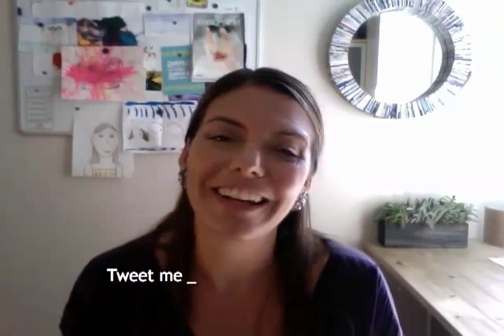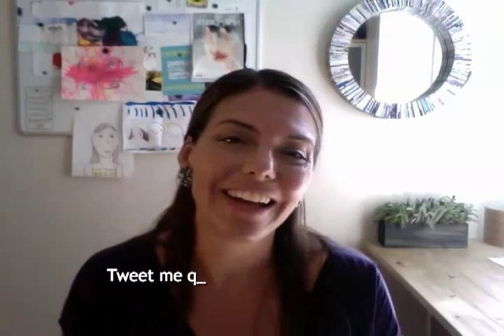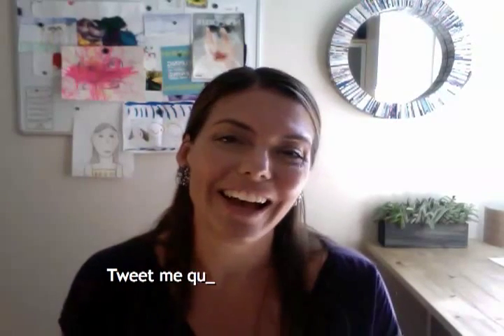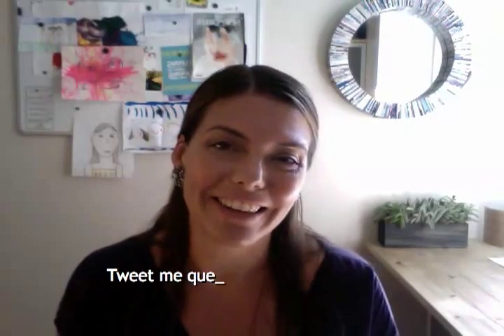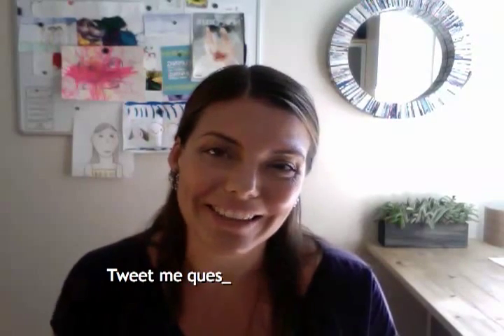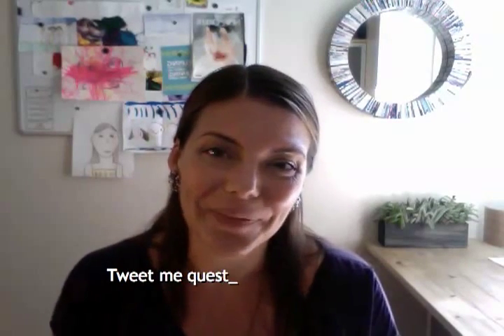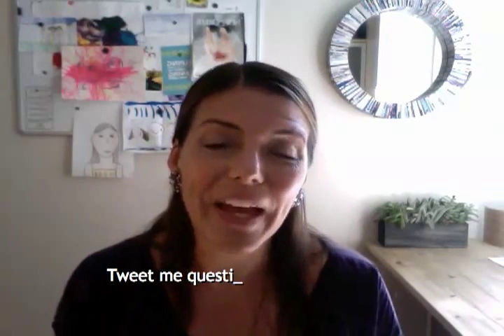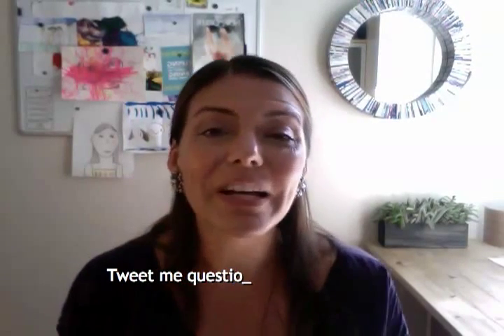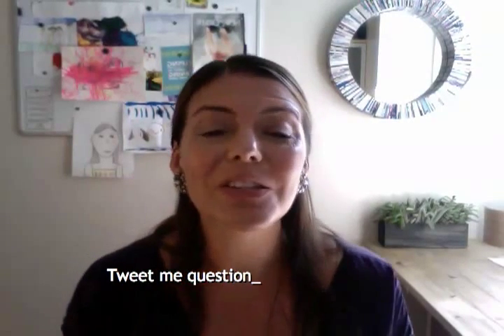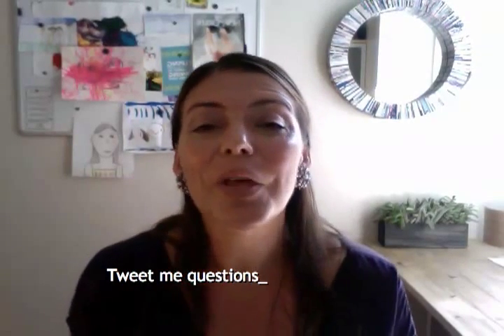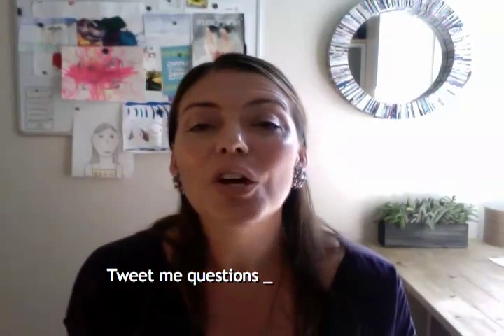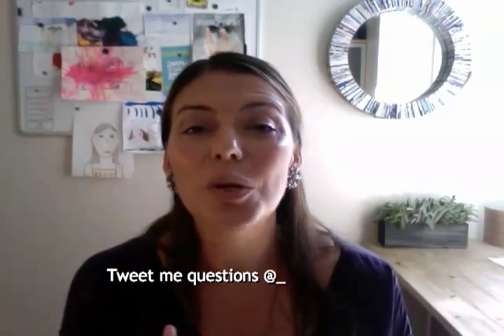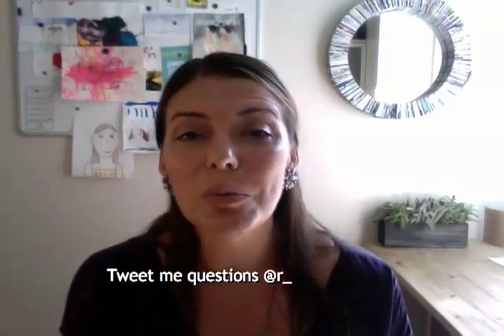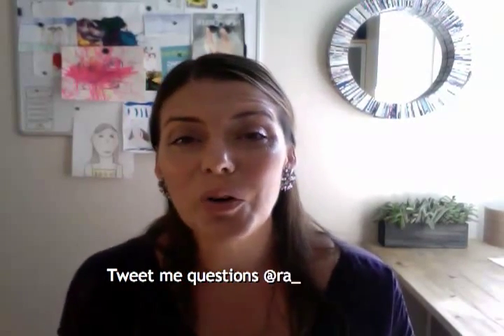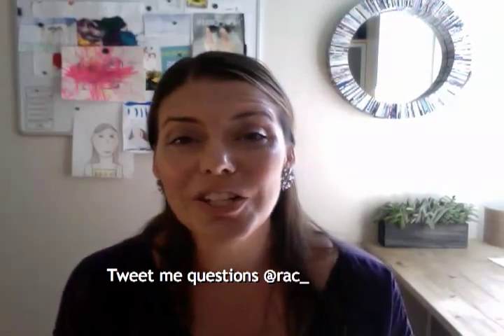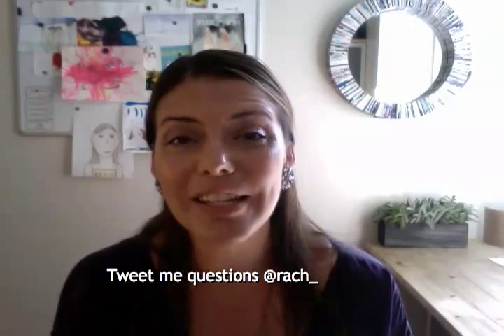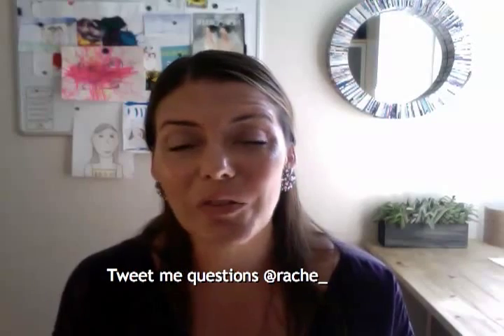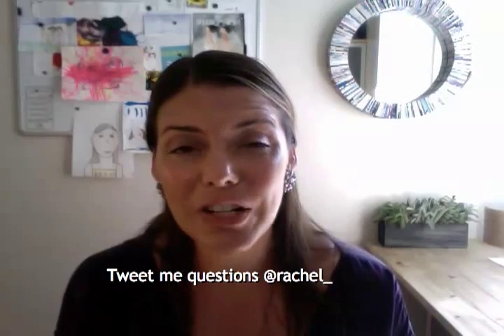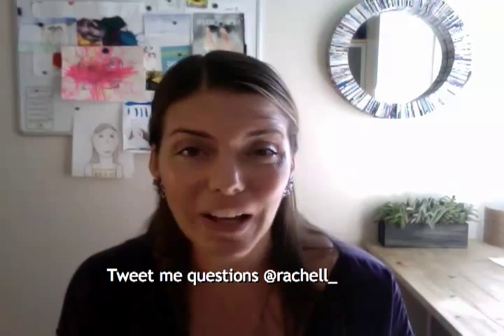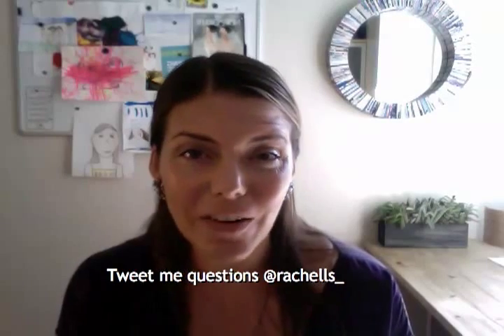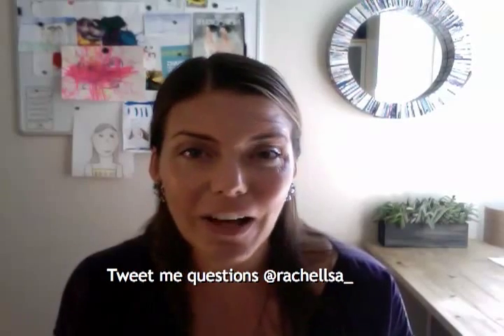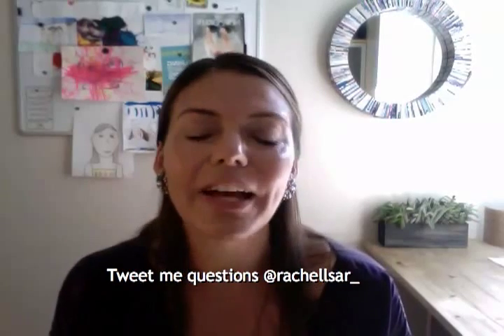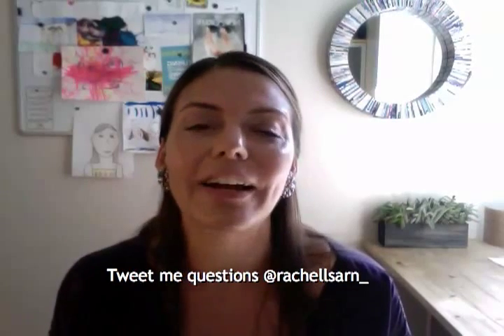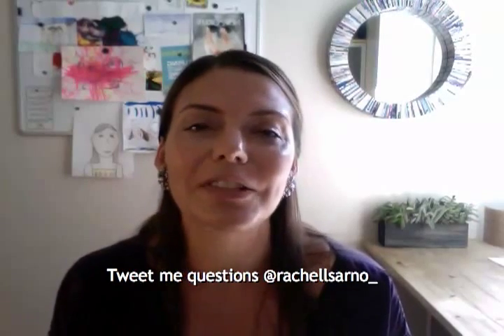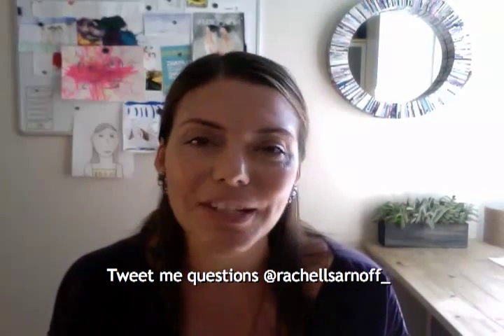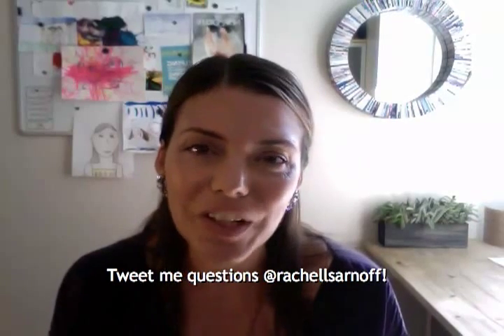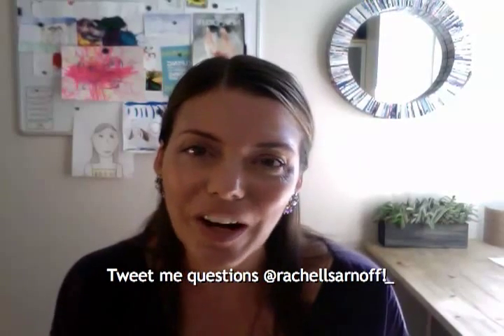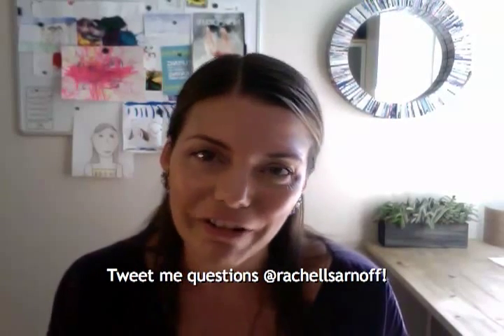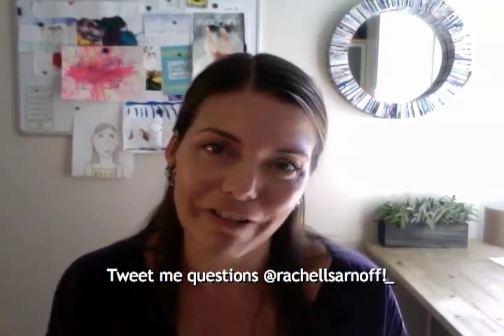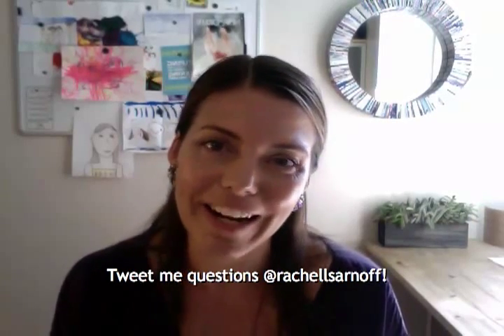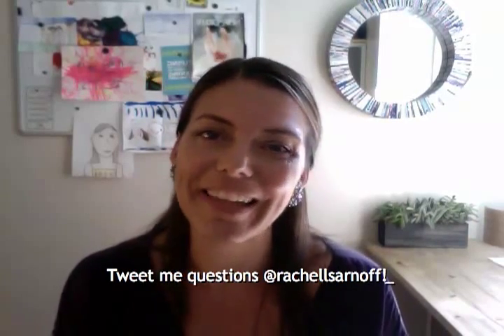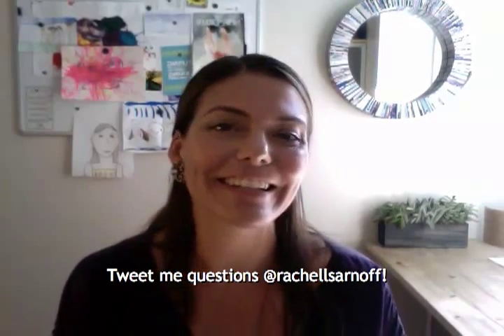Tweet me more questions at rachellsarnoff and I will see you here every Friday. Thanks!